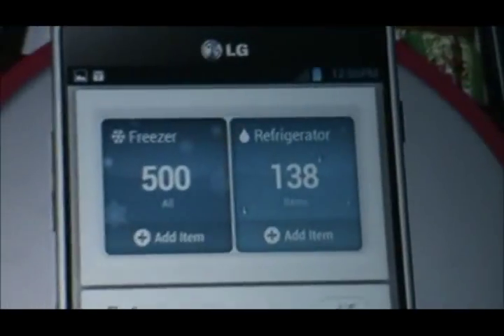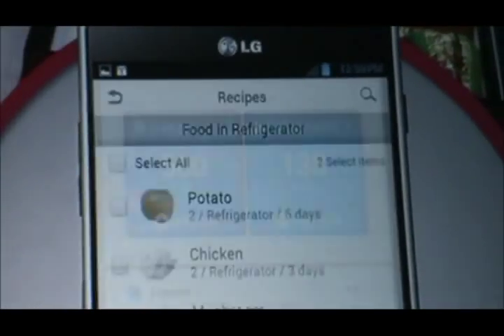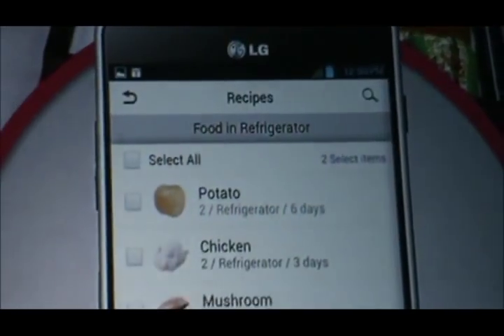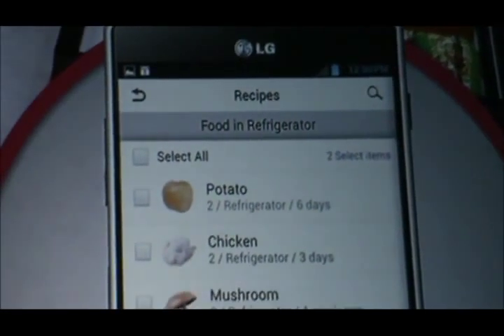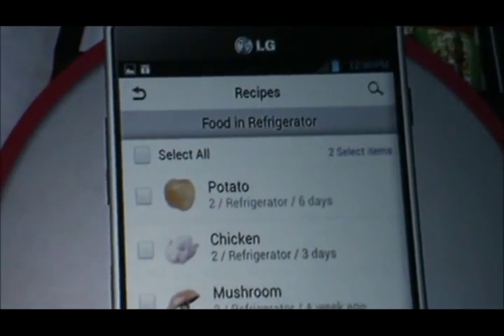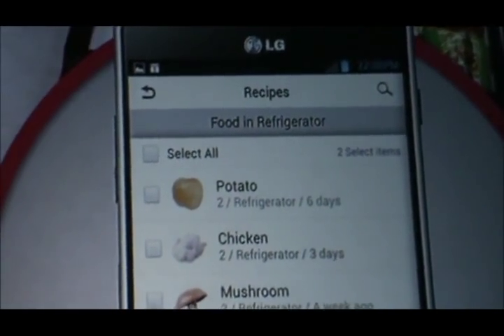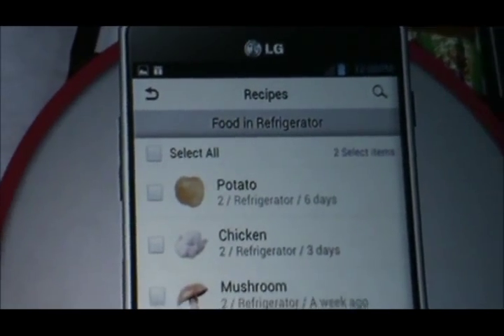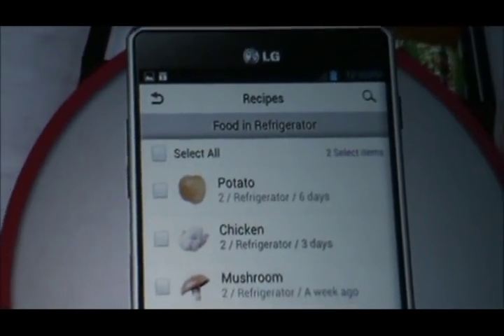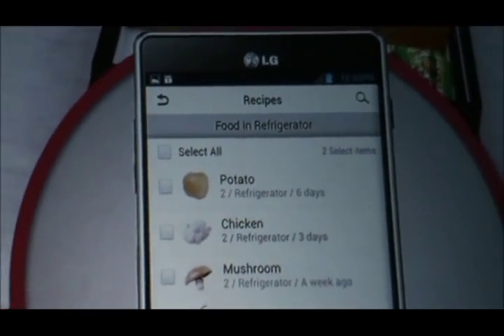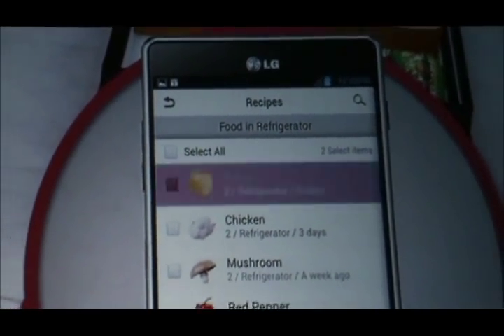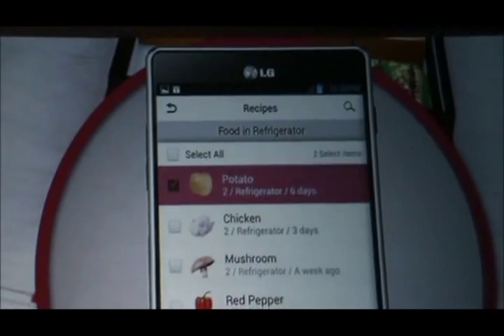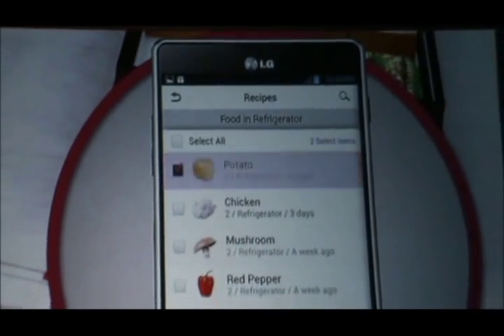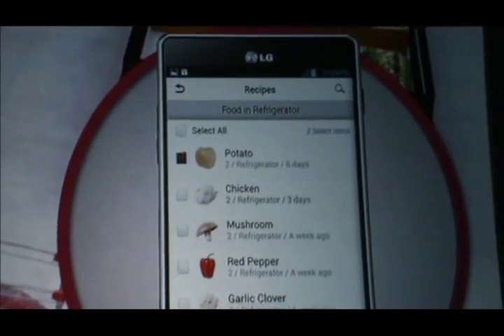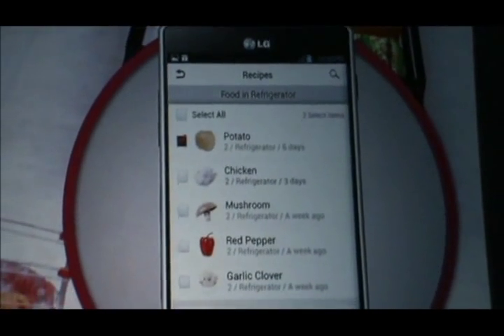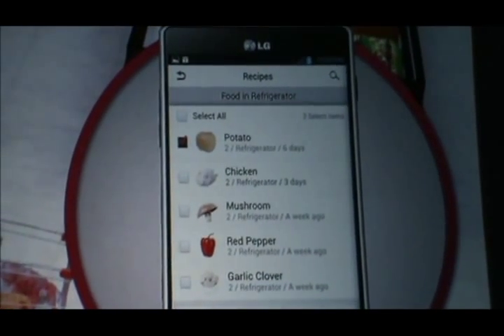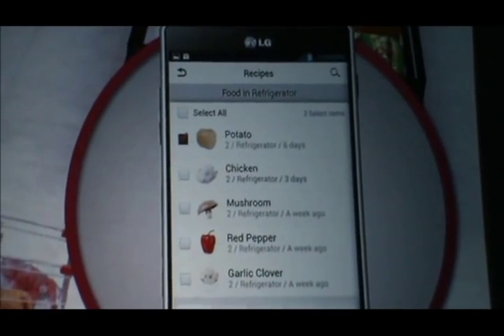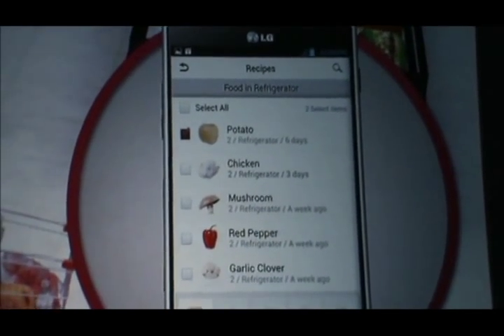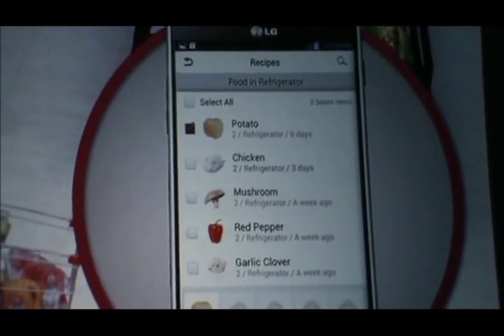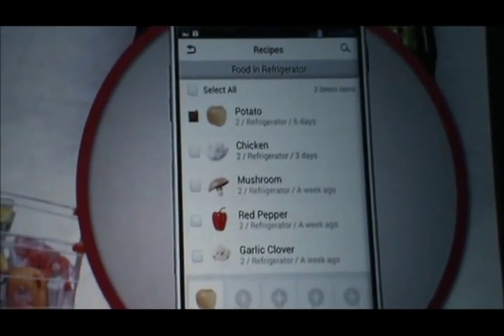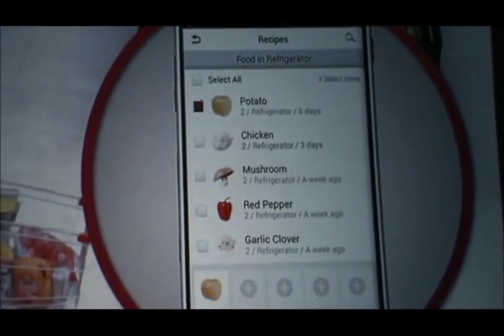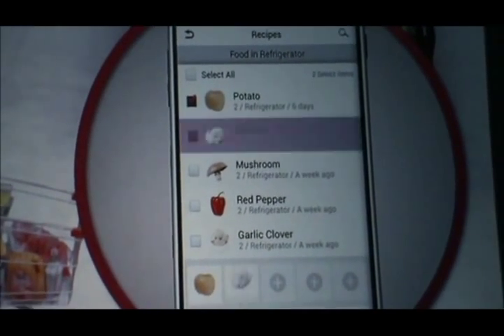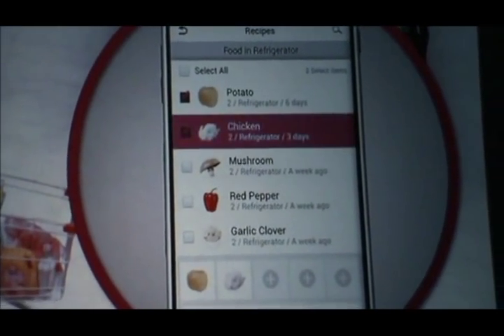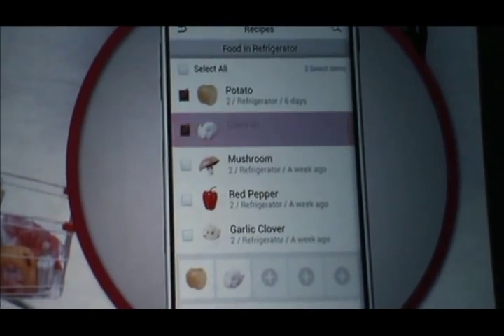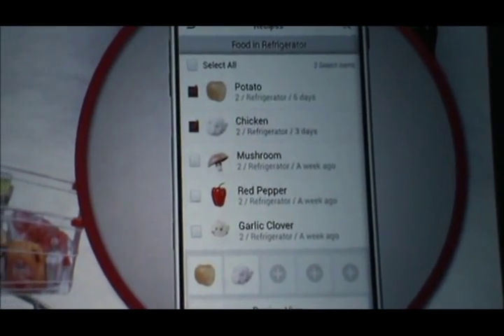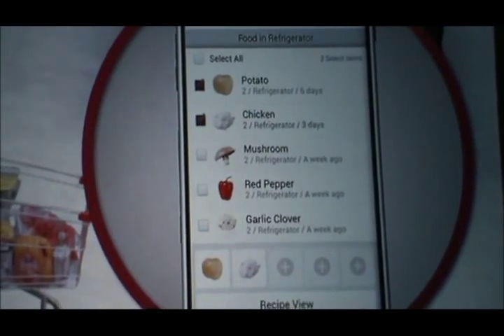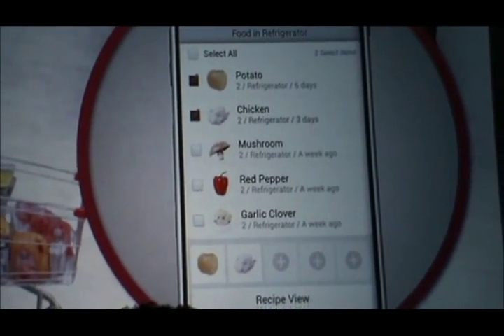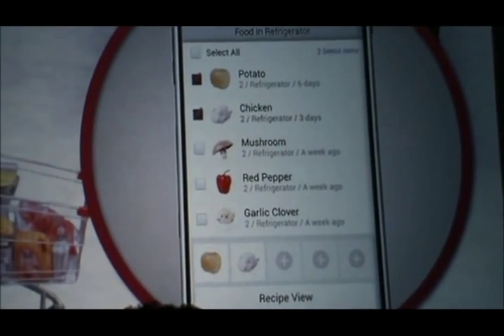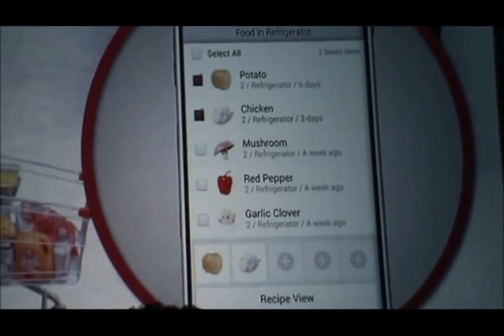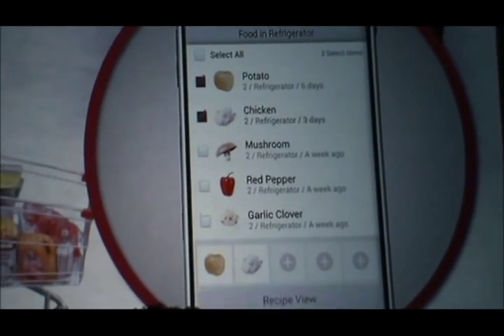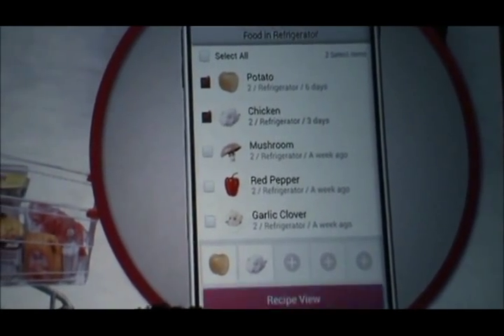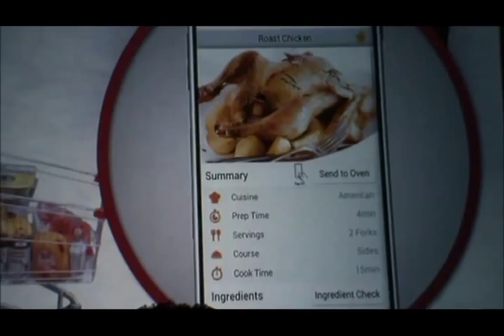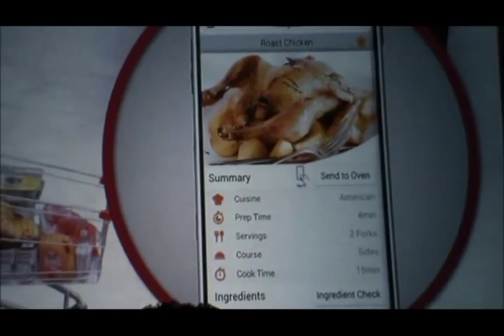Outside of your home, you can check what is in your fridge on your smartphone, and it will also recommend recipes and shopping lists.